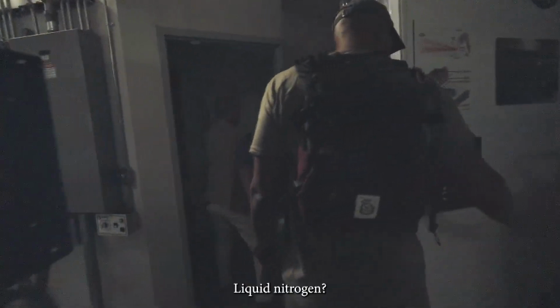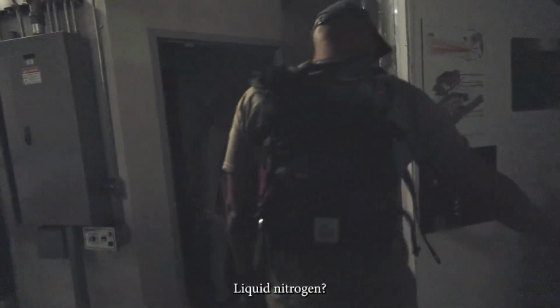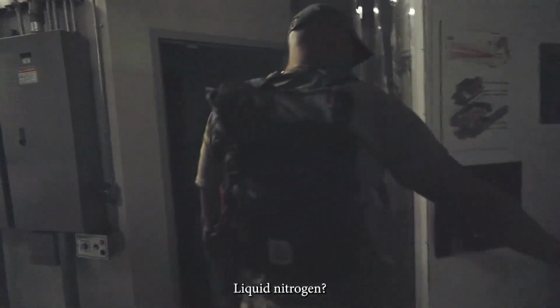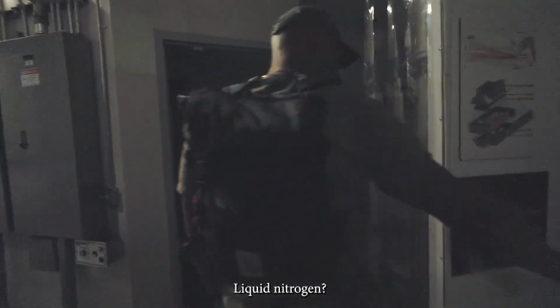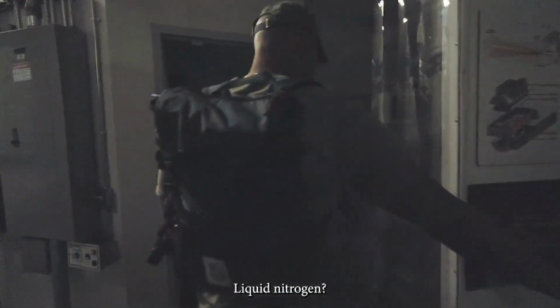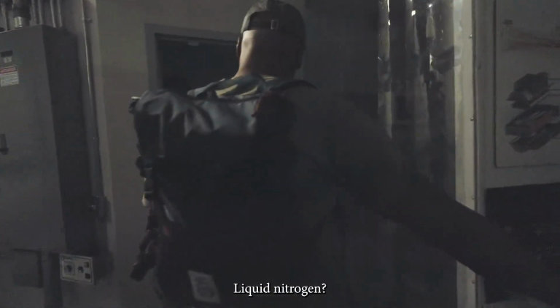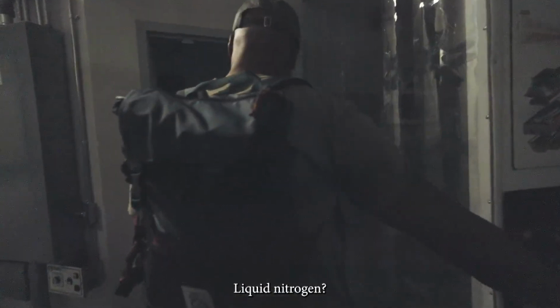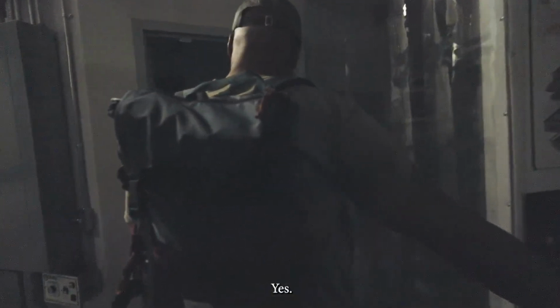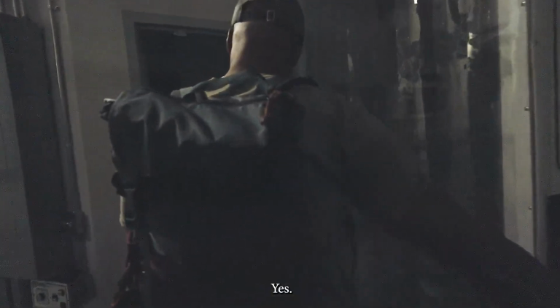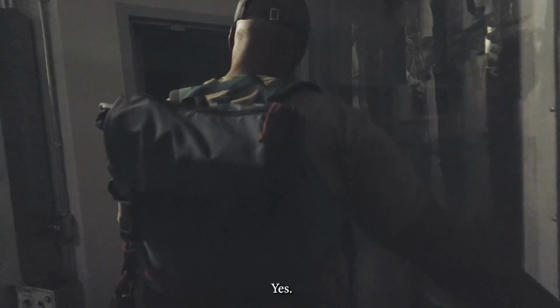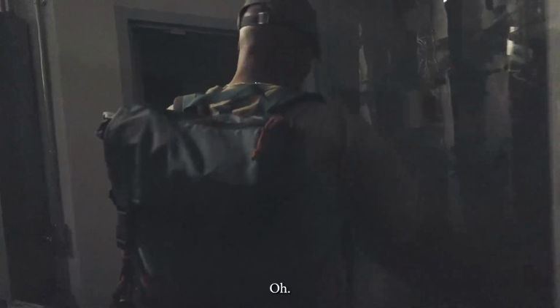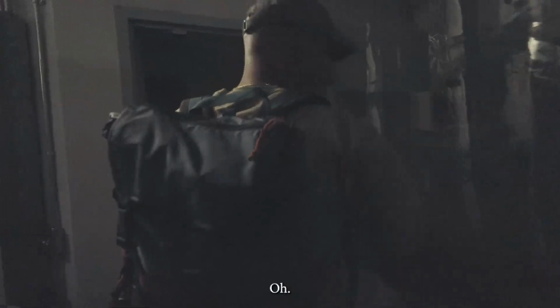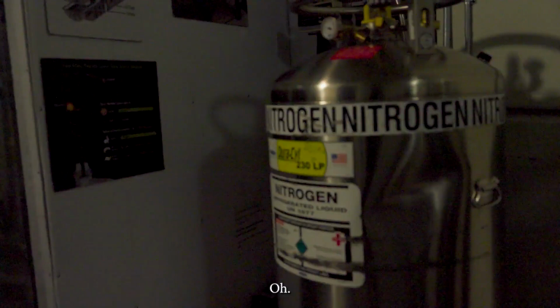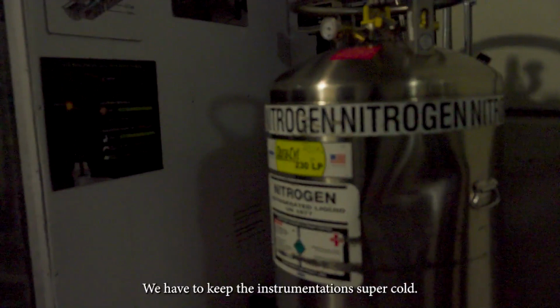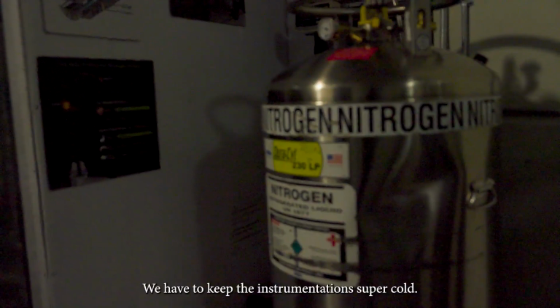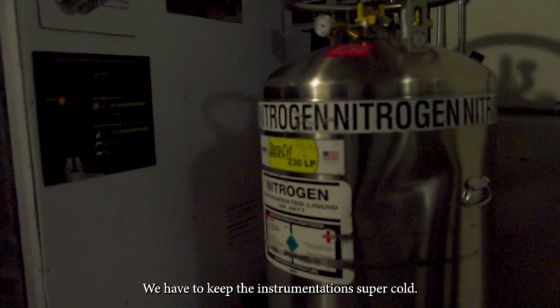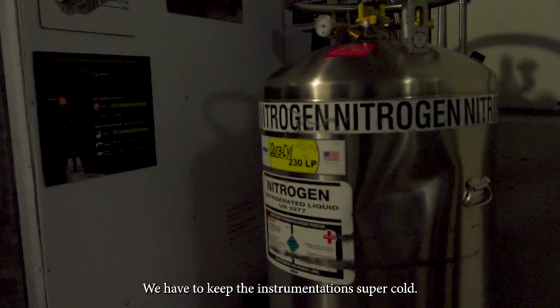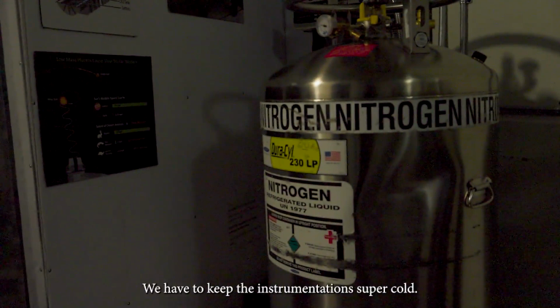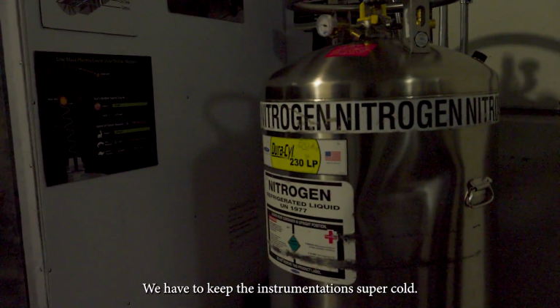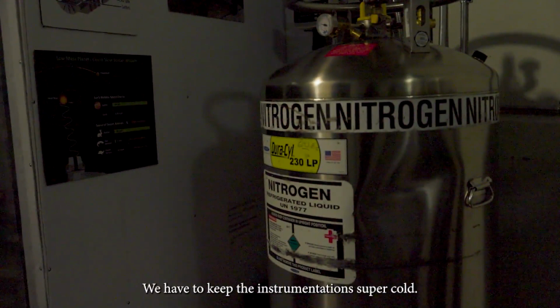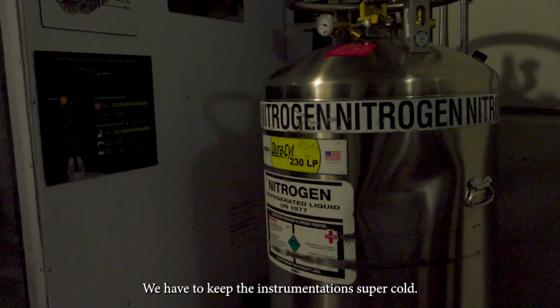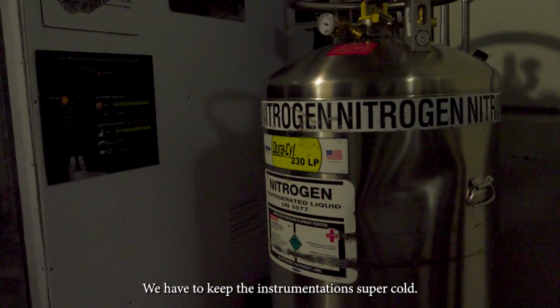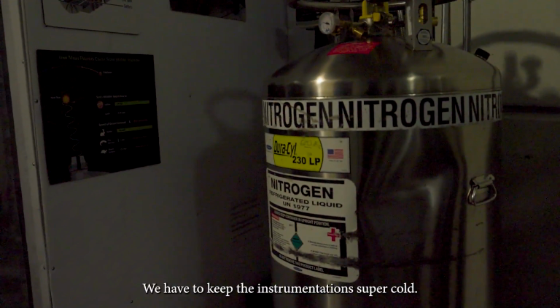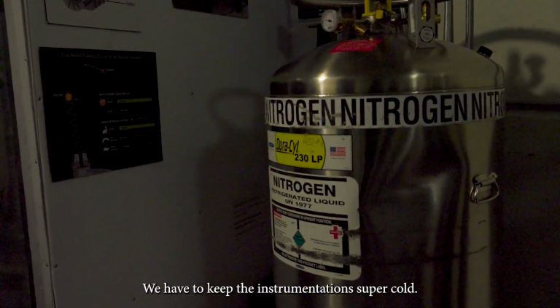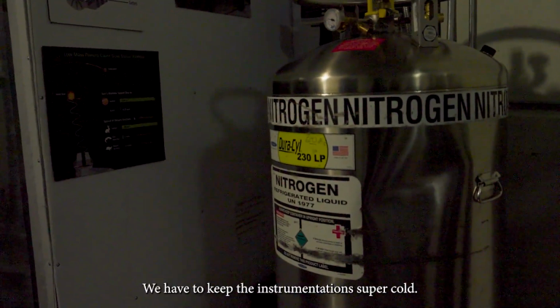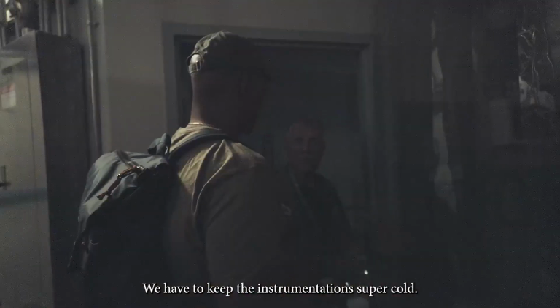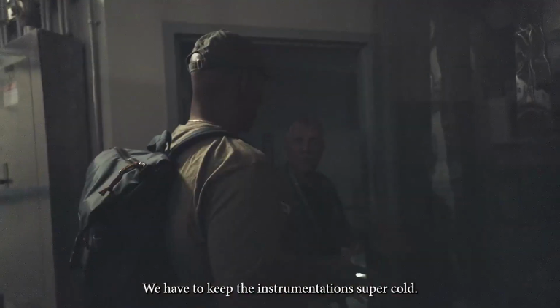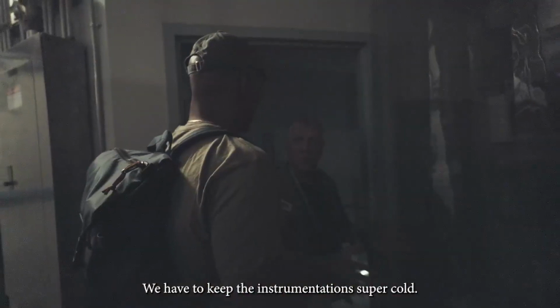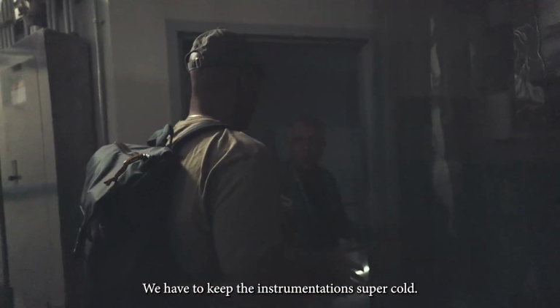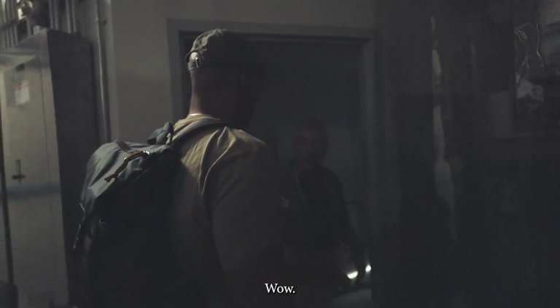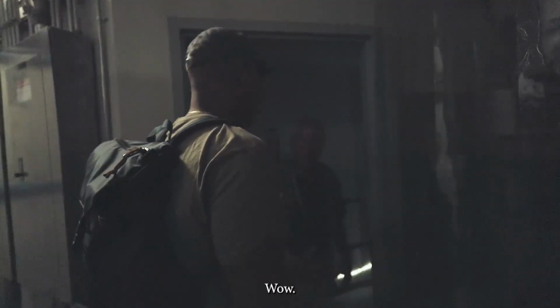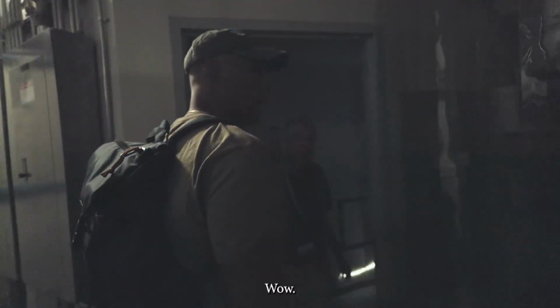Liquid nitrogen? Yes. We have to keep the instrumentation super cold.